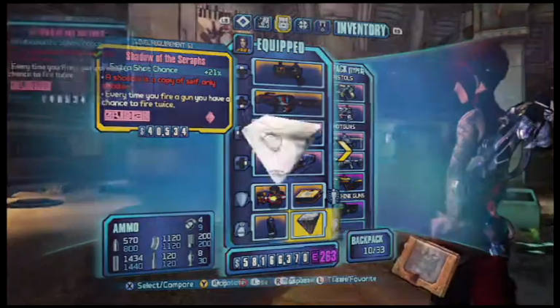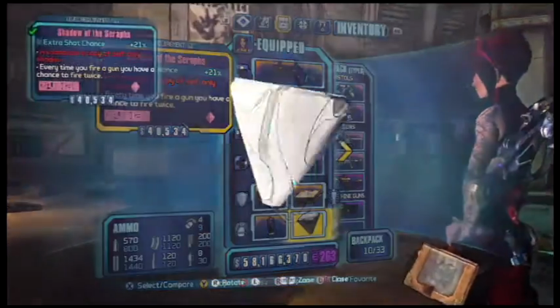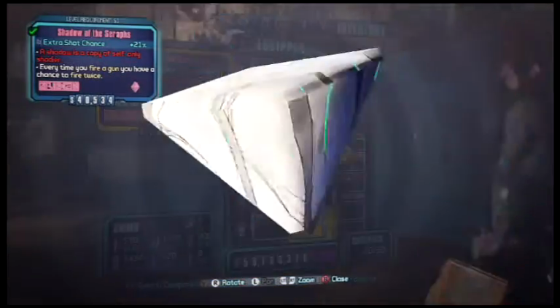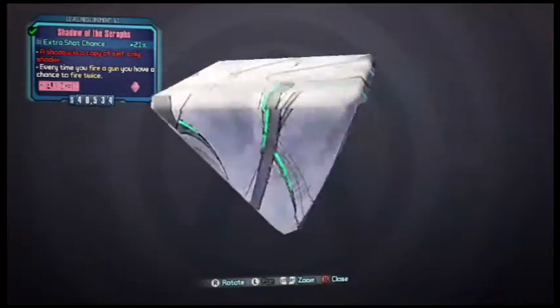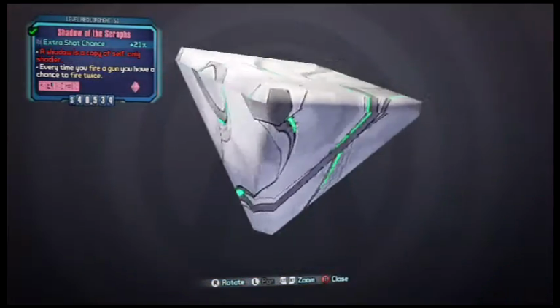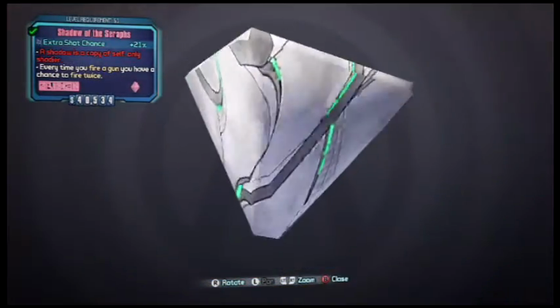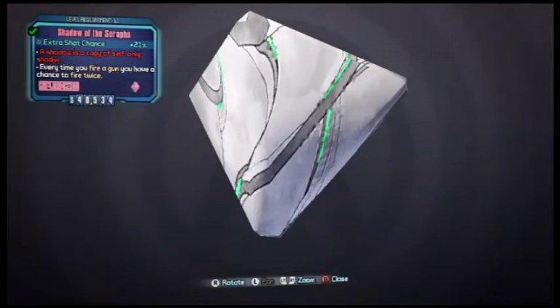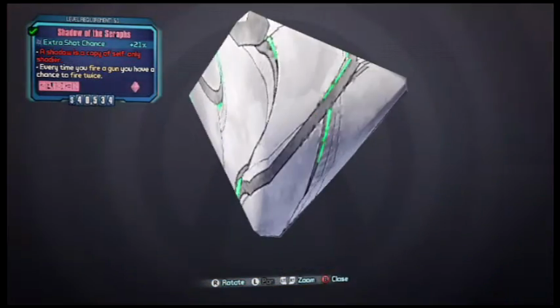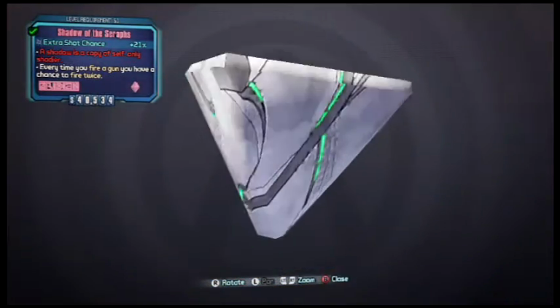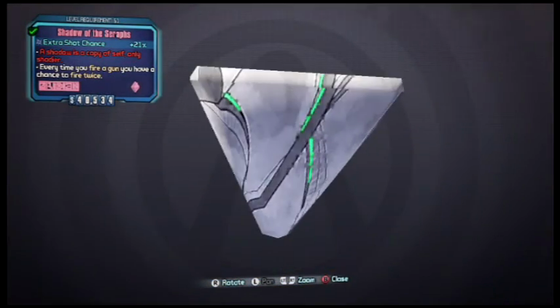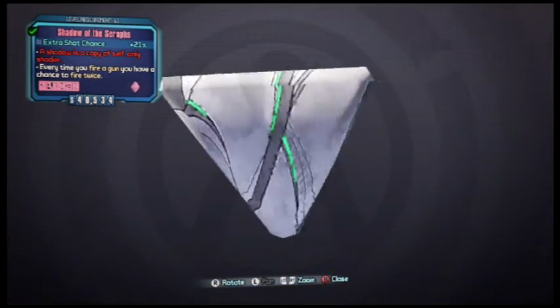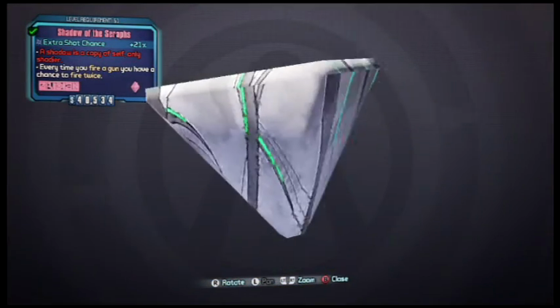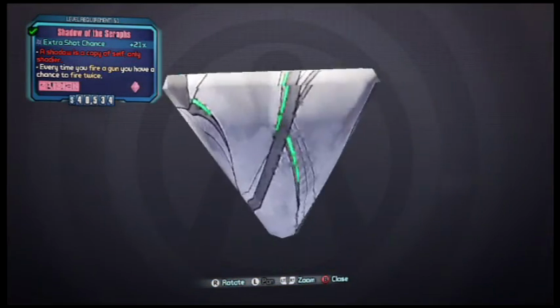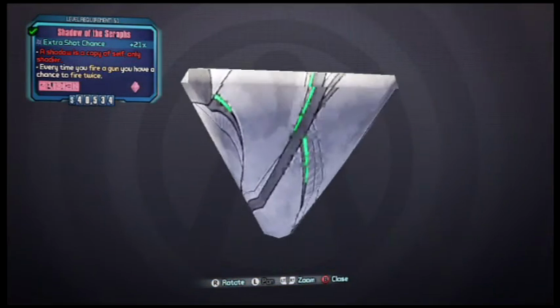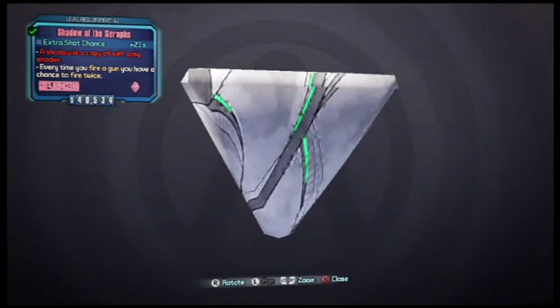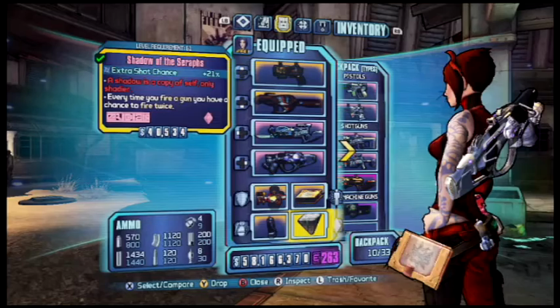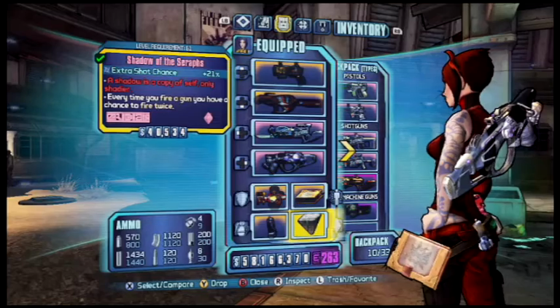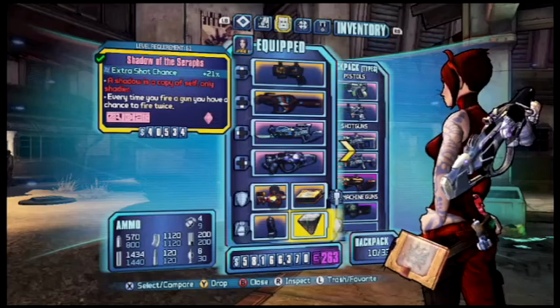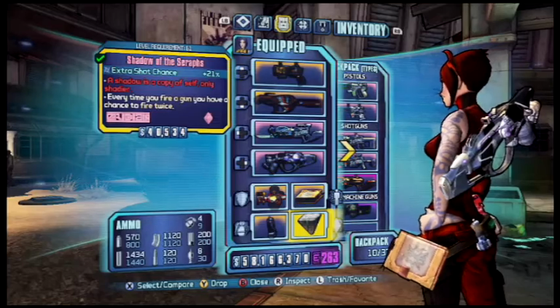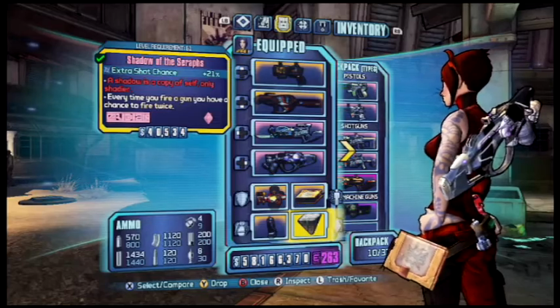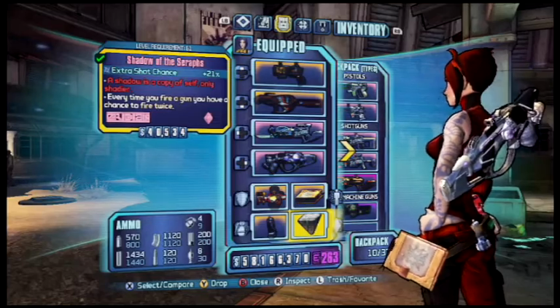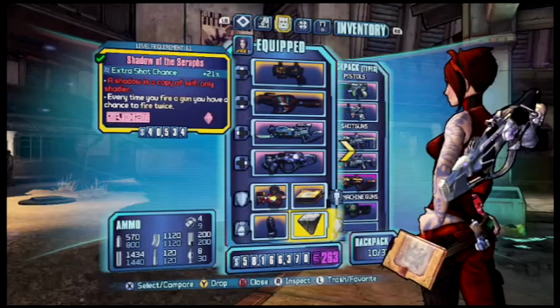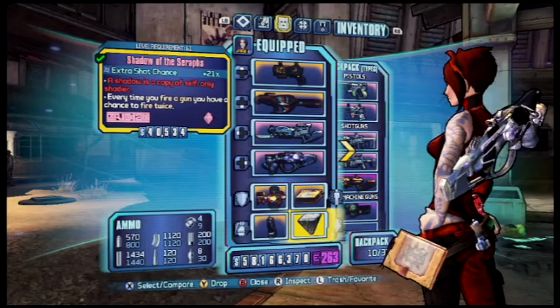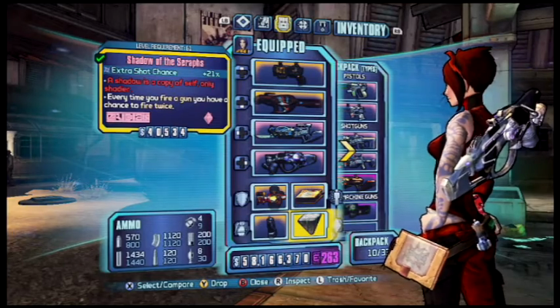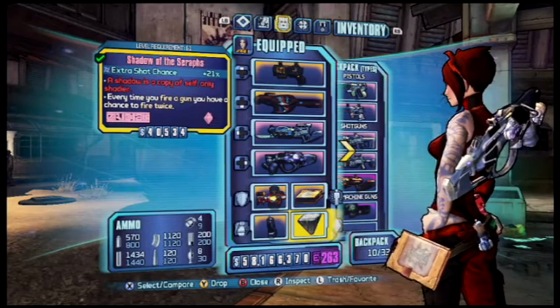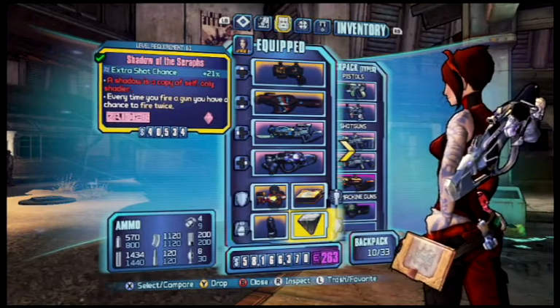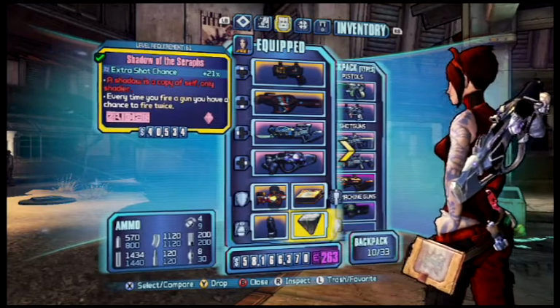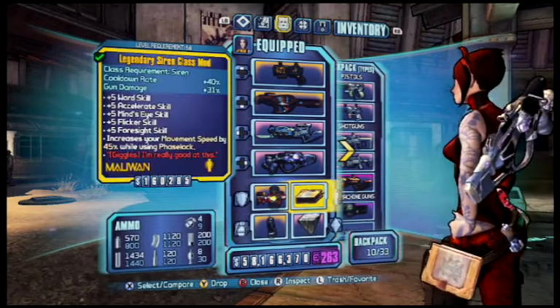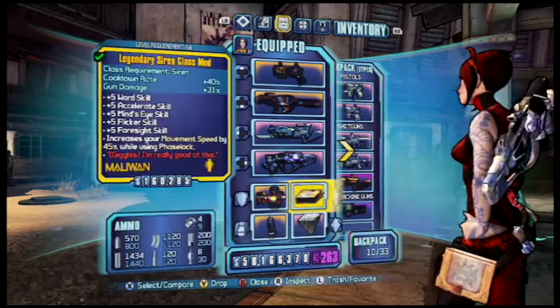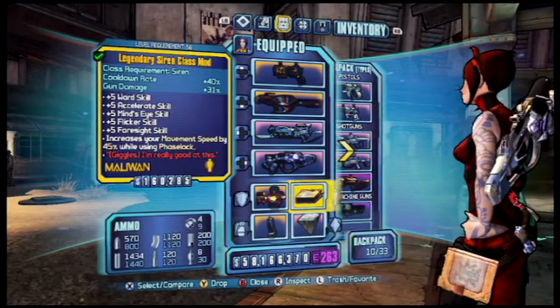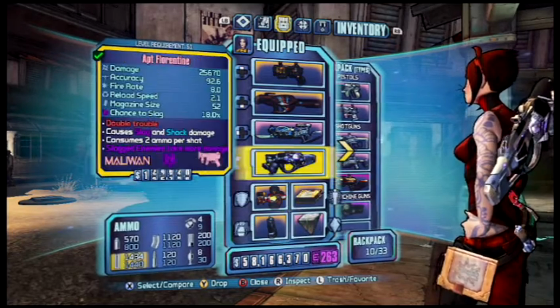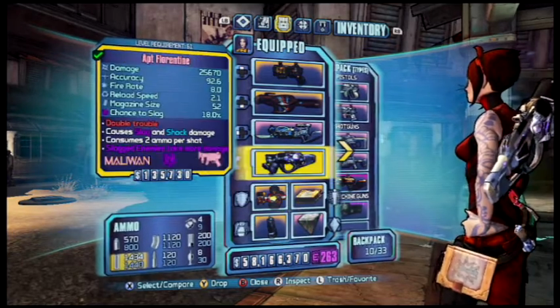I use the Rolling Thunder grenade mod, and this relic right here — Shadow of the Seraphs. It gives an extra shot chance, which is pretty much like Zero's Two Fang skill without needing to spec into it.